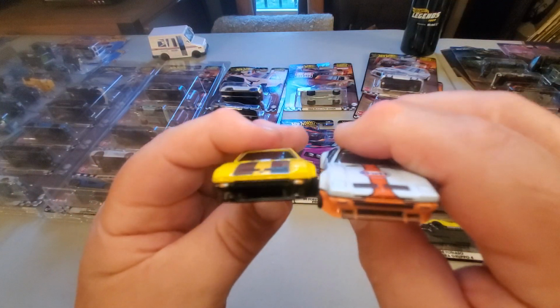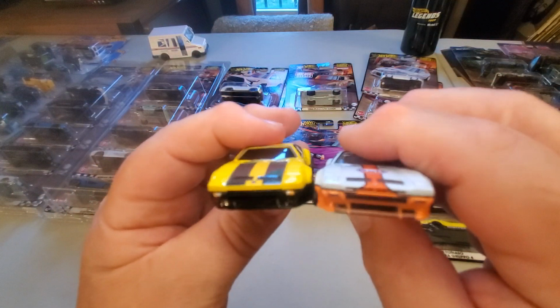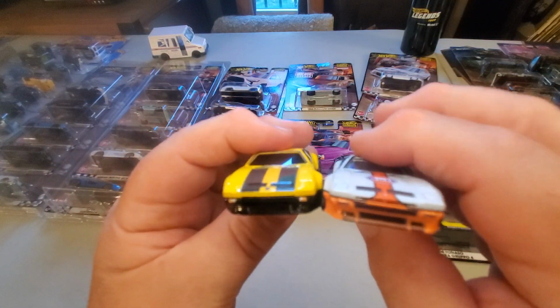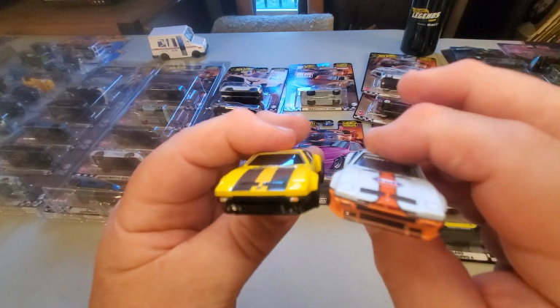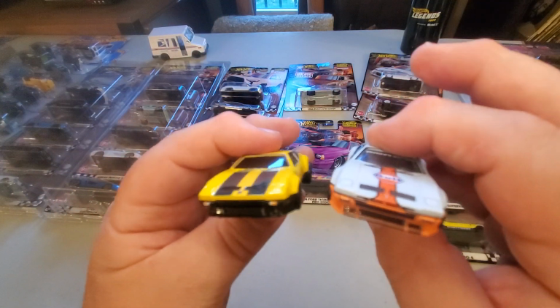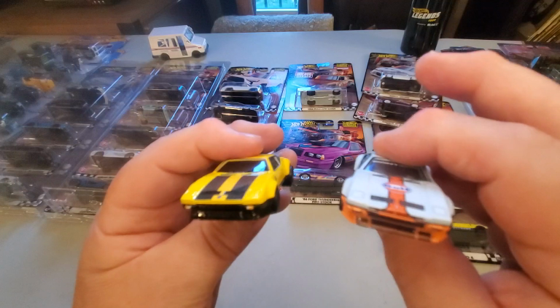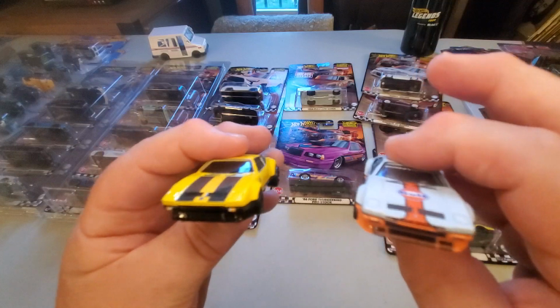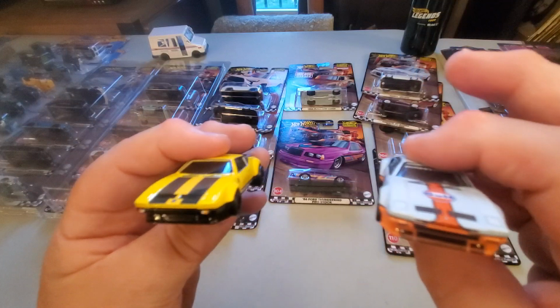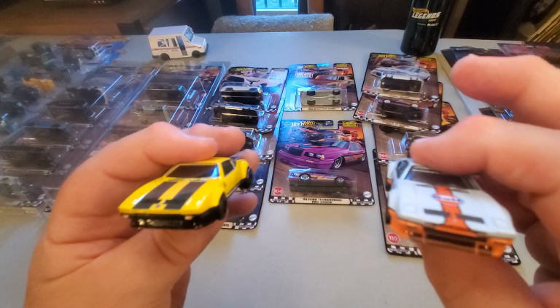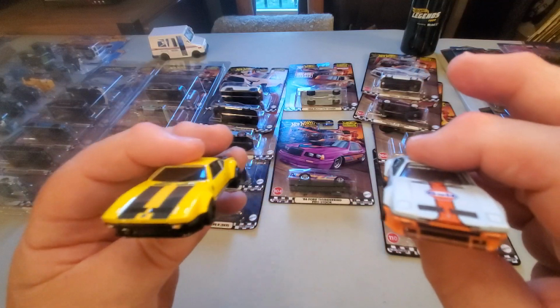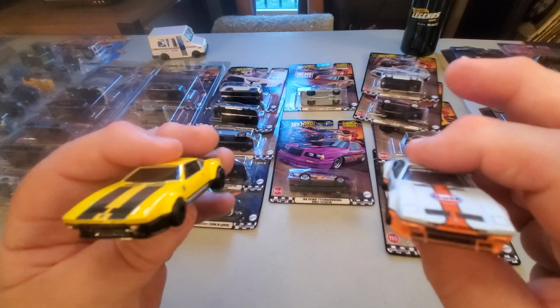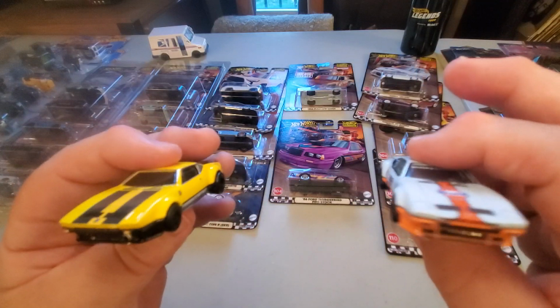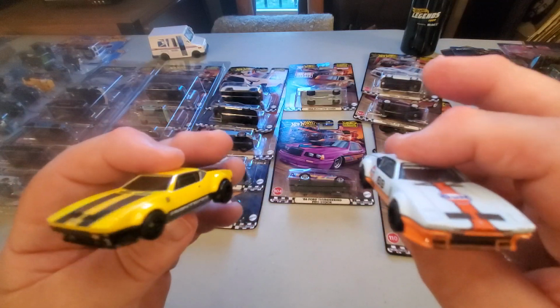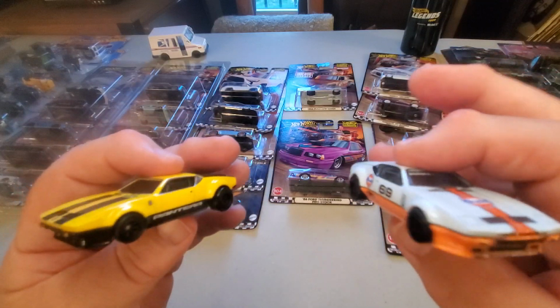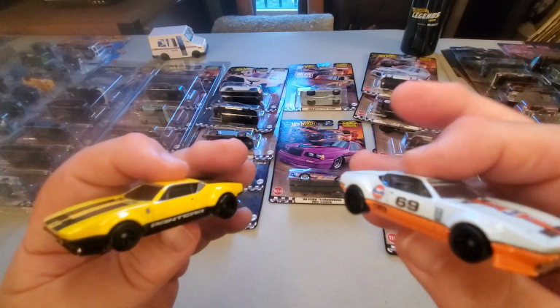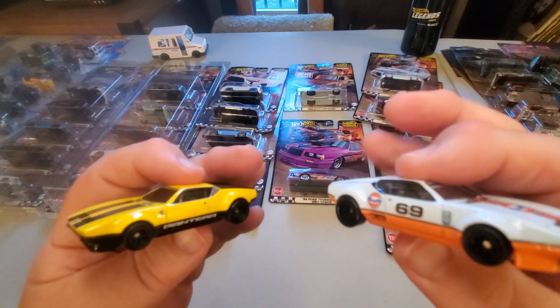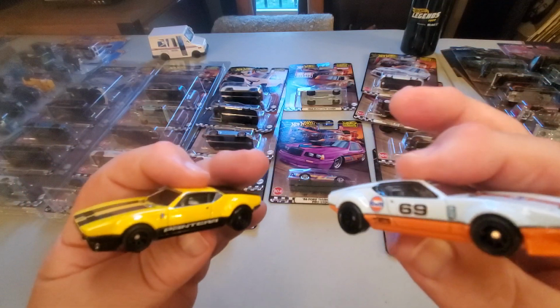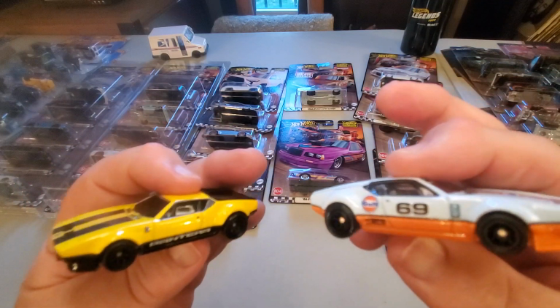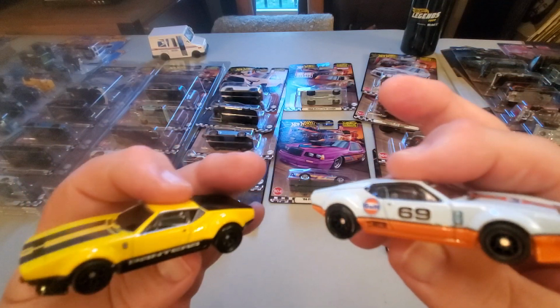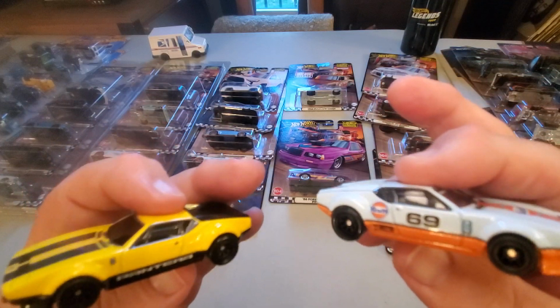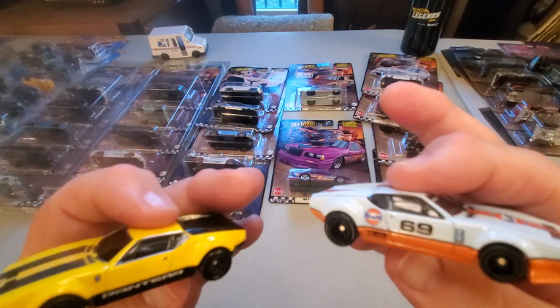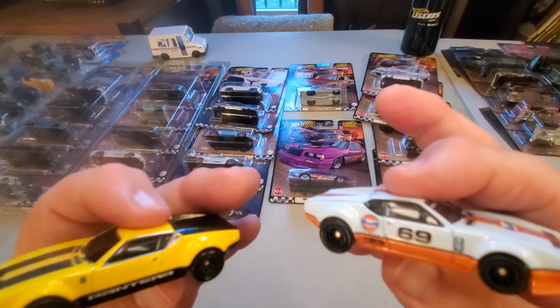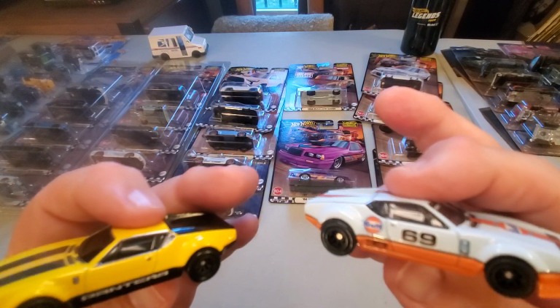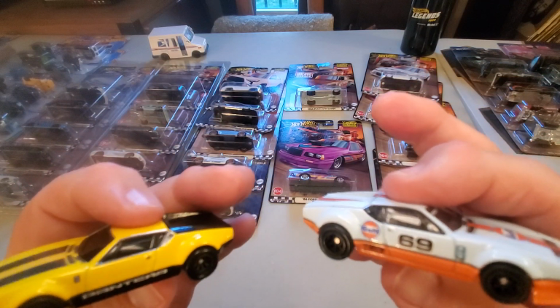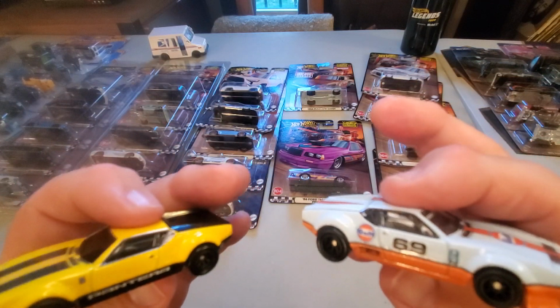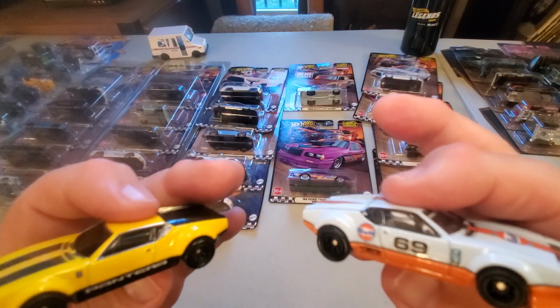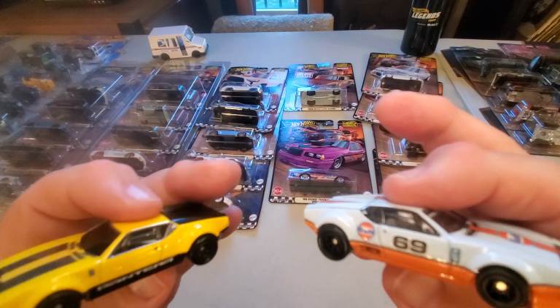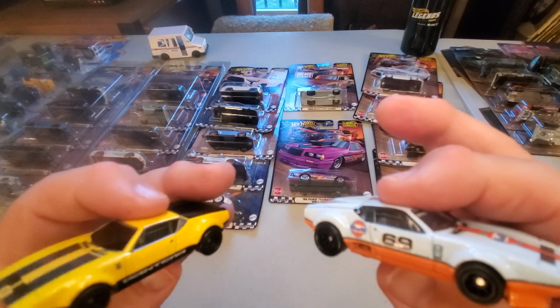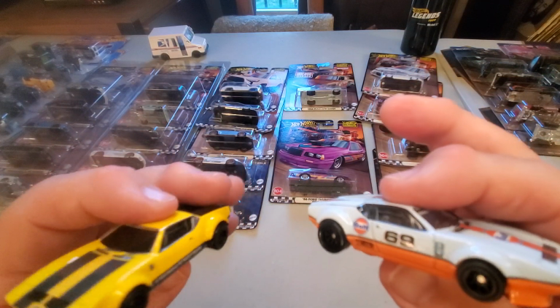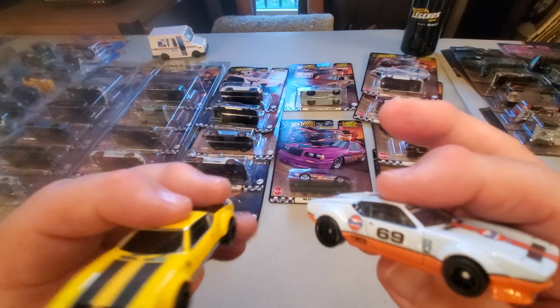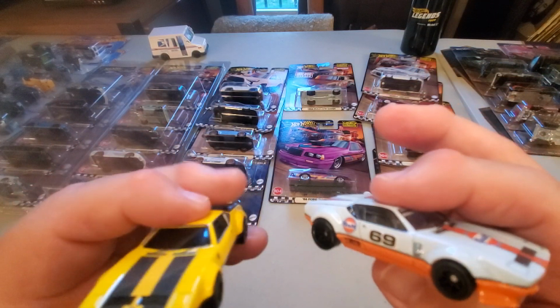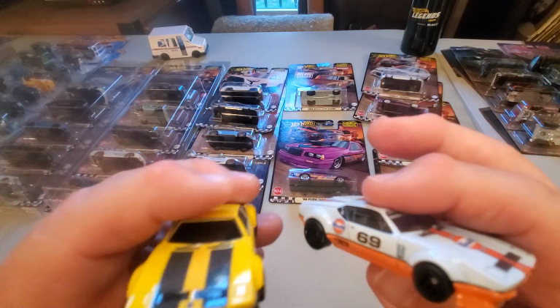Anyways, hope you're finding all the Hot Wheels you're looking for. Happy Hot Wheelin', everybody.